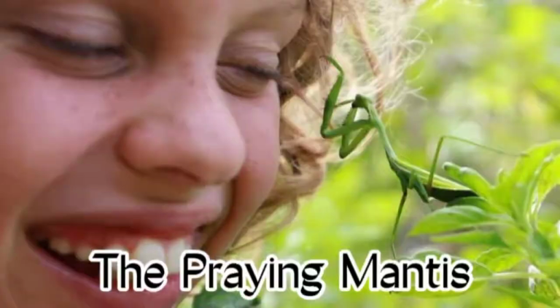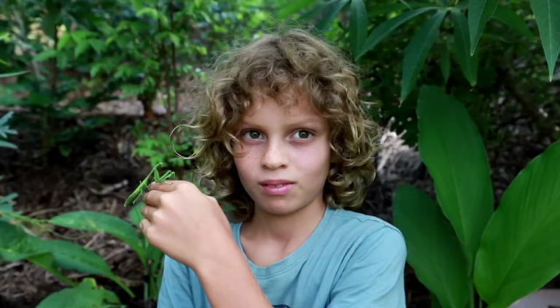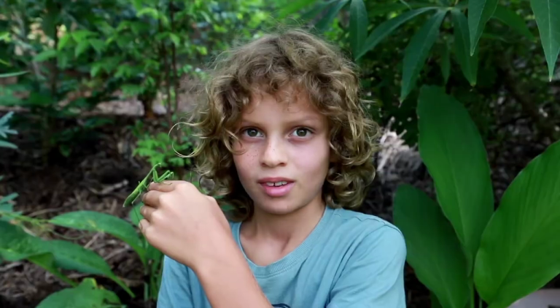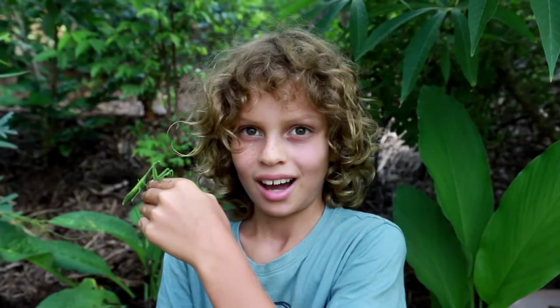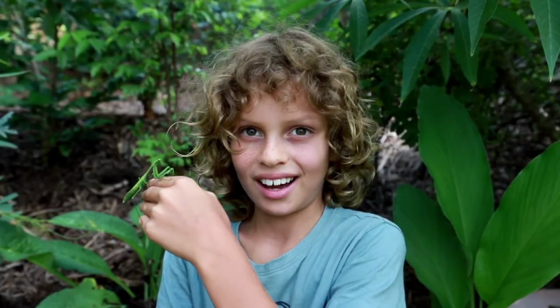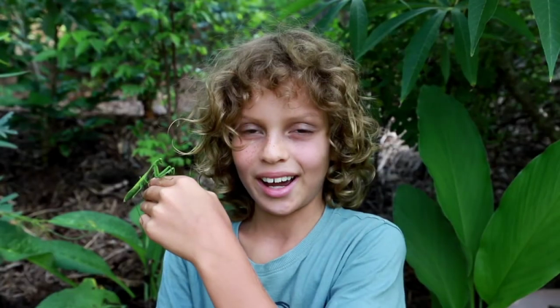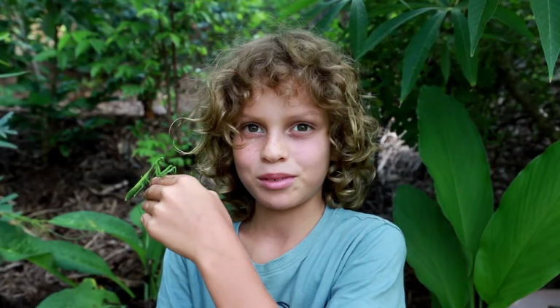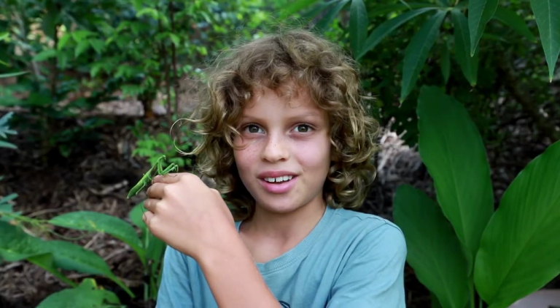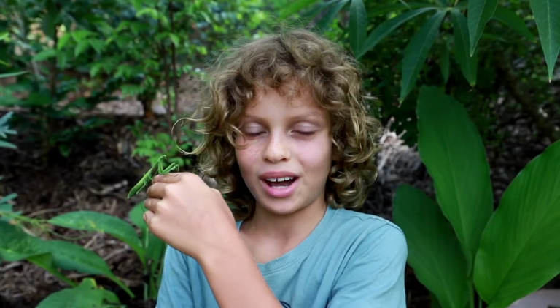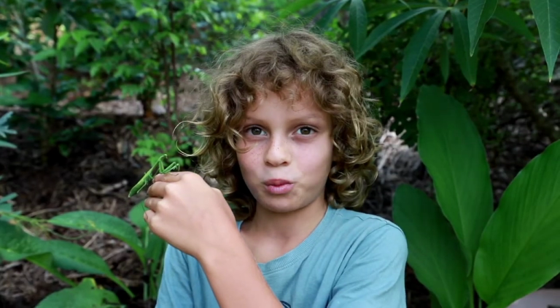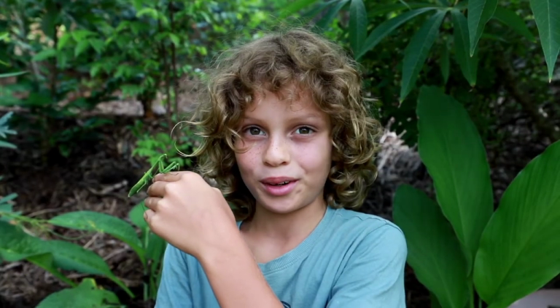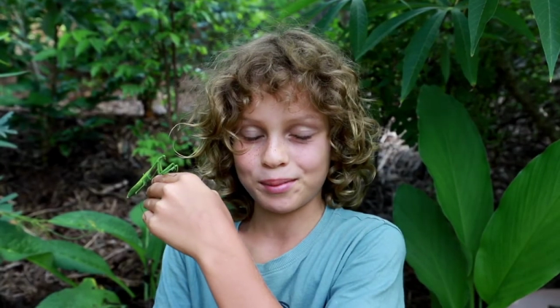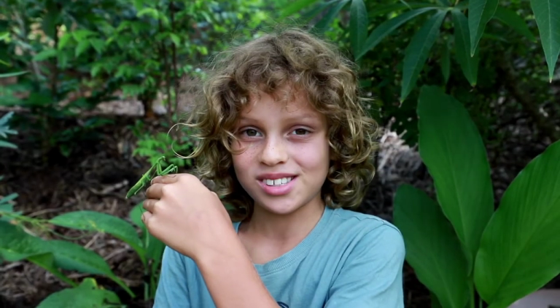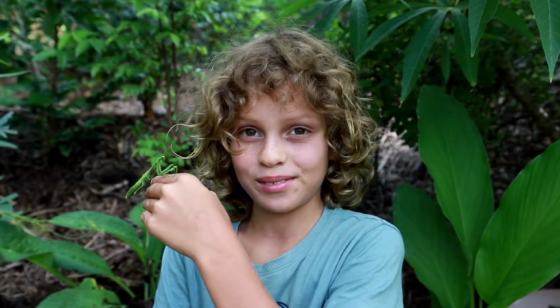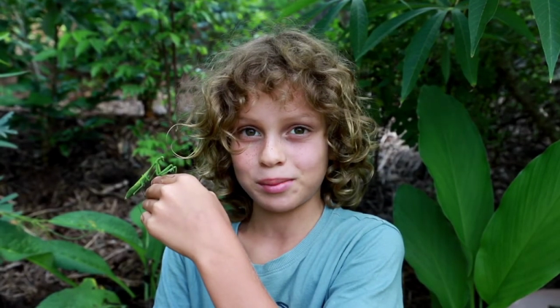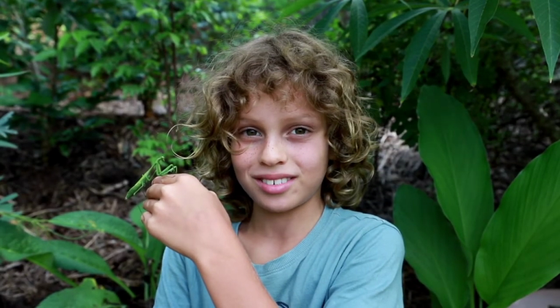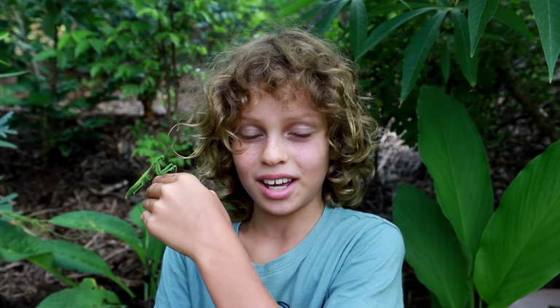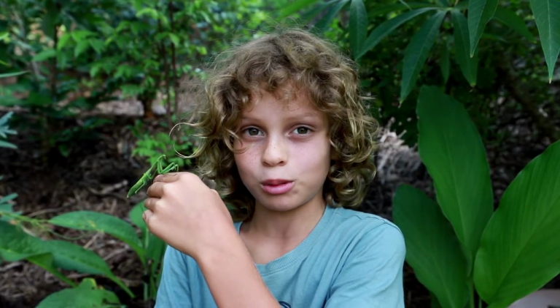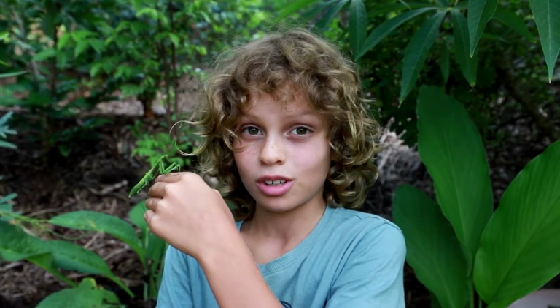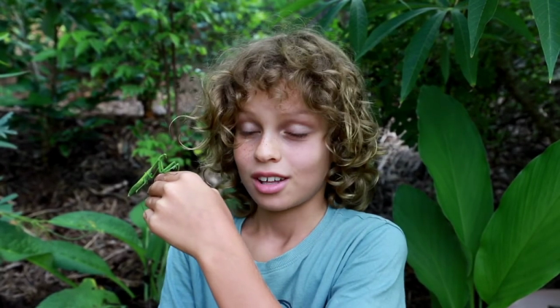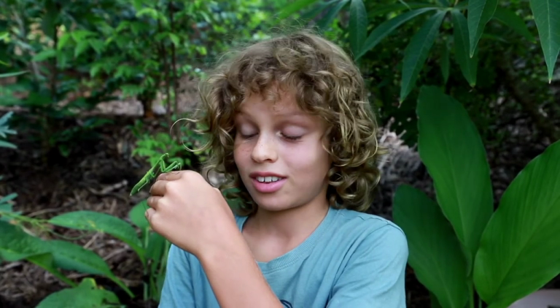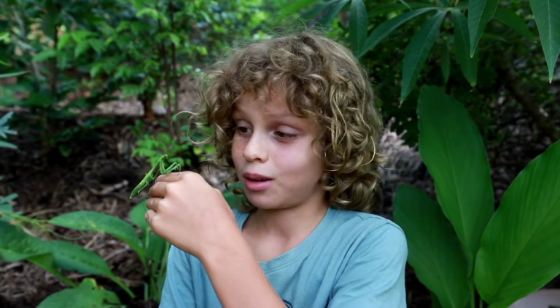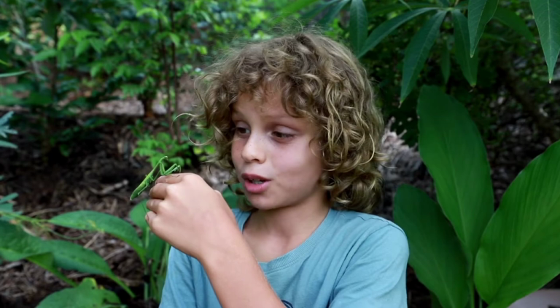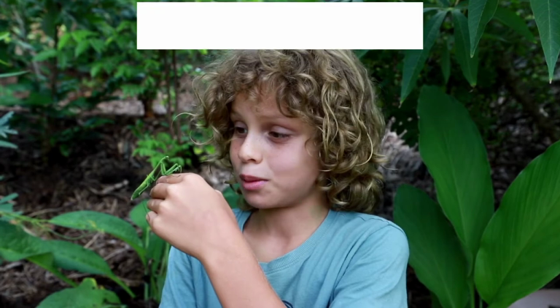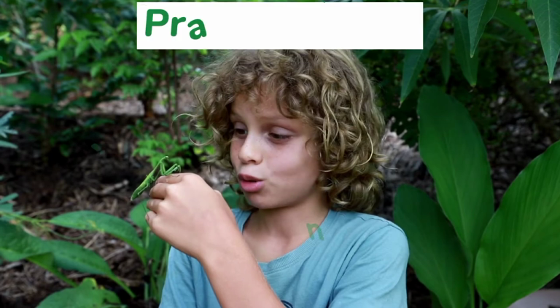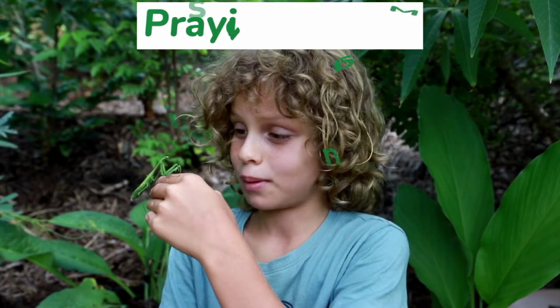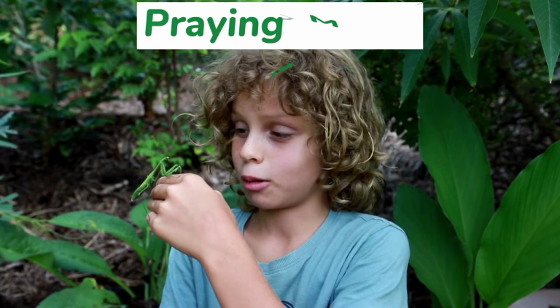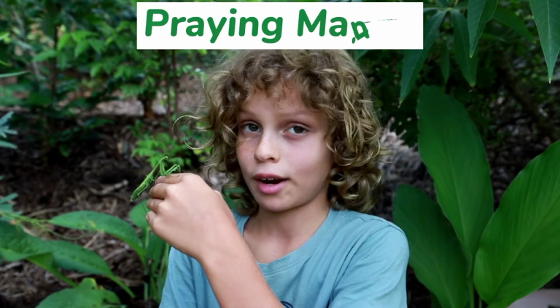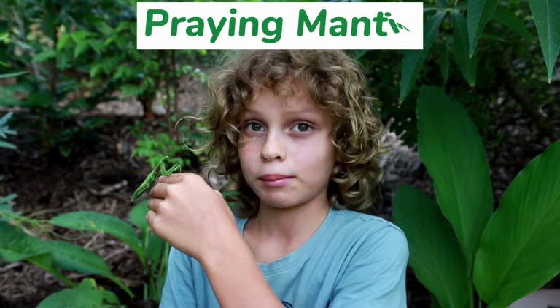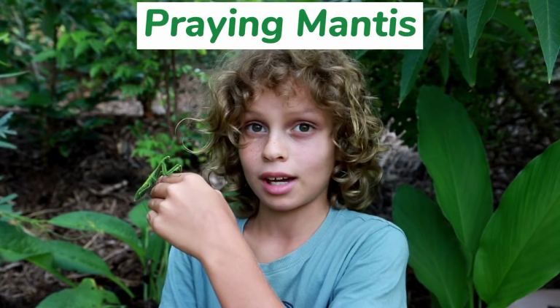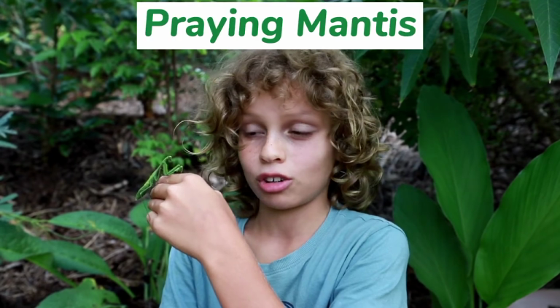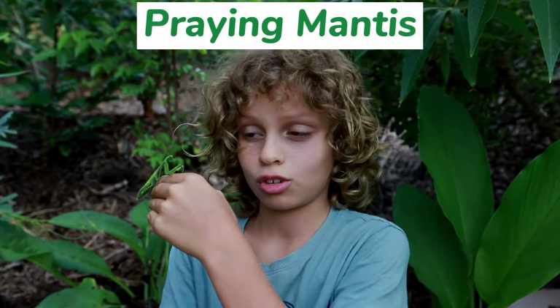Hi, I'm Xavier and welcome to Xavier's Amazing Animals. Today we're going to be talking about the praying mantis.